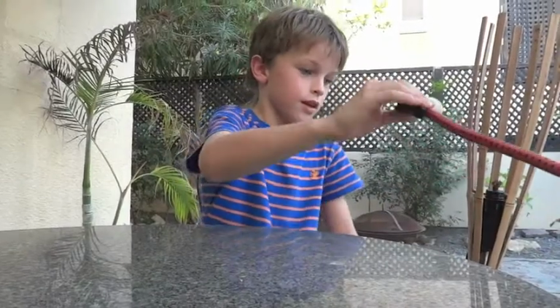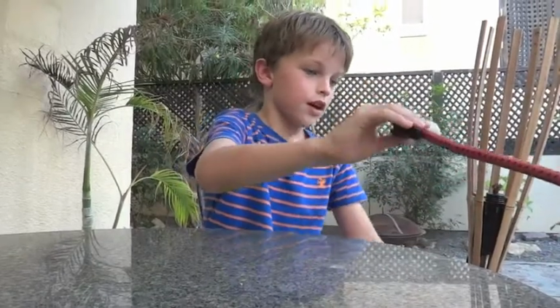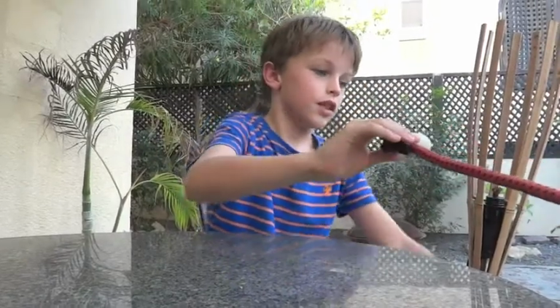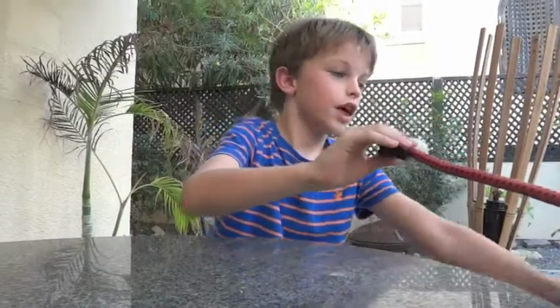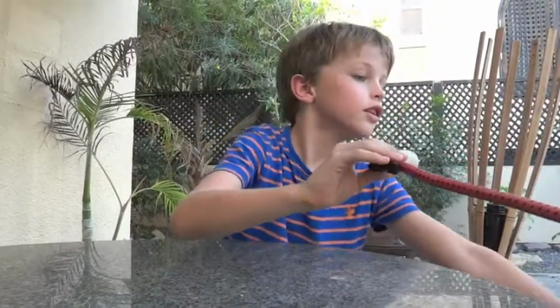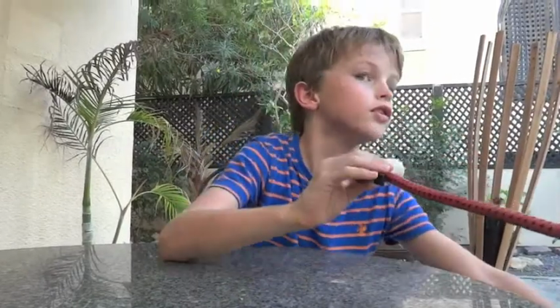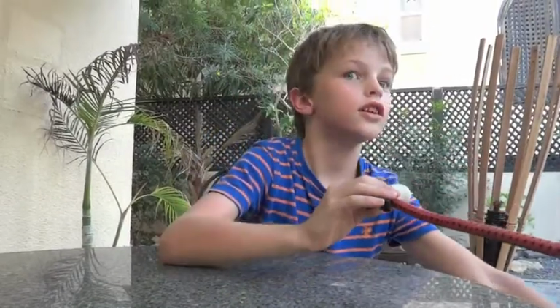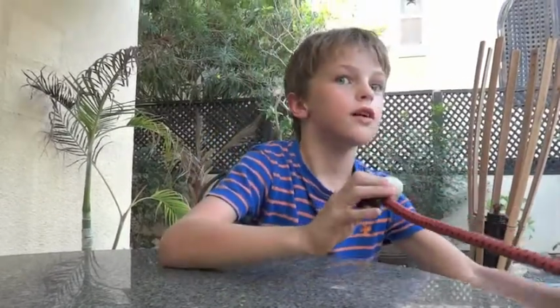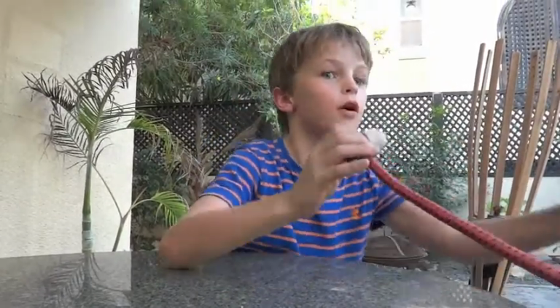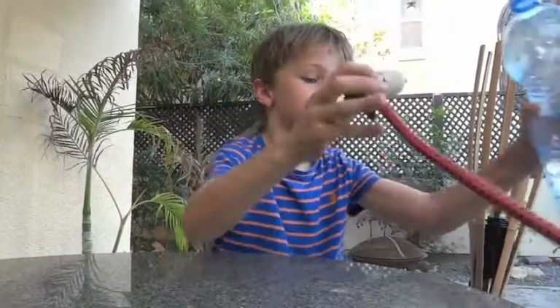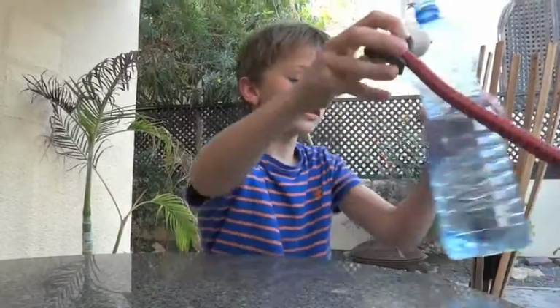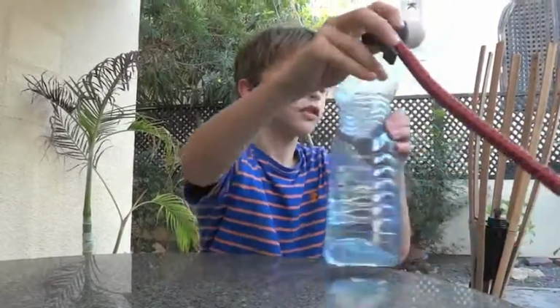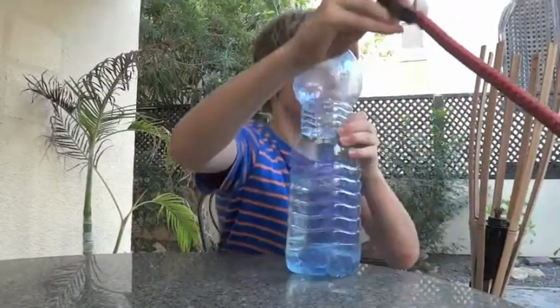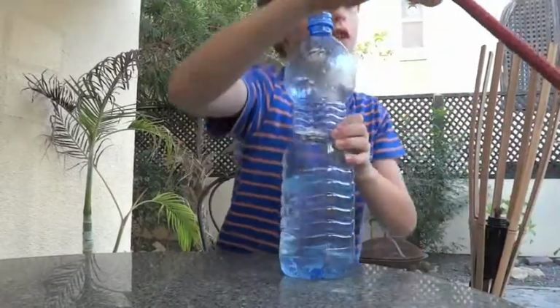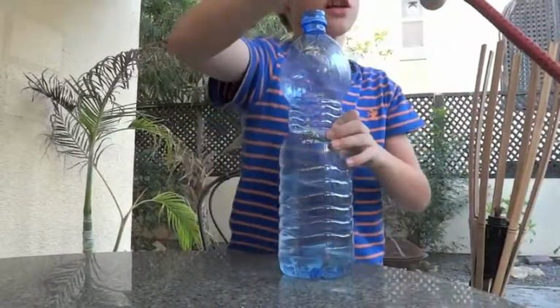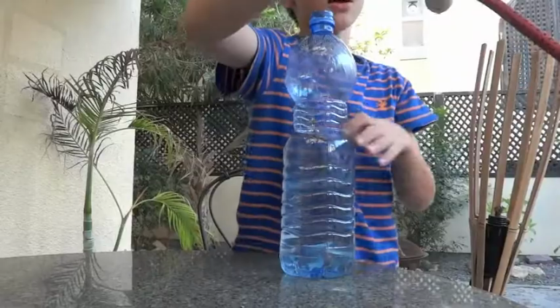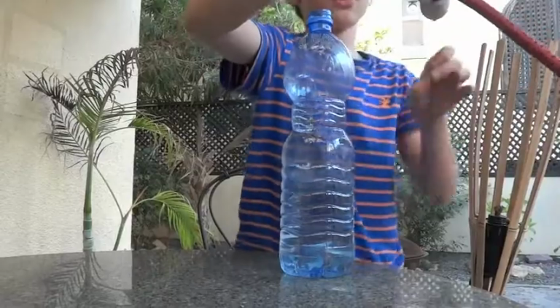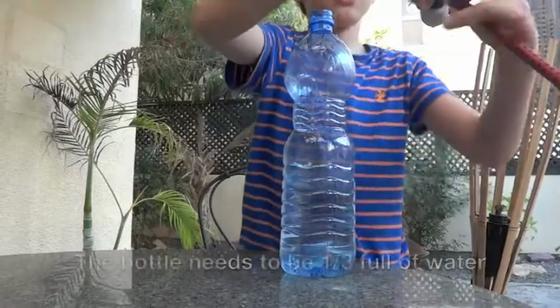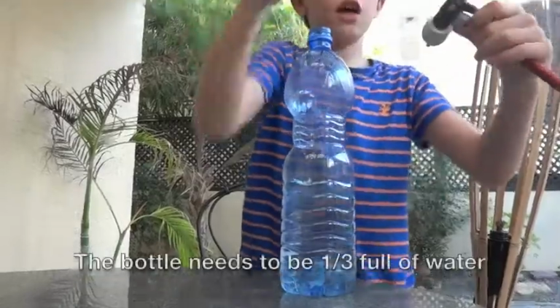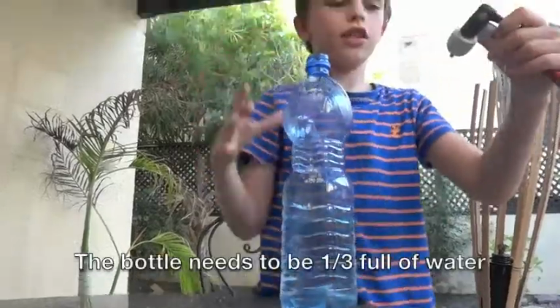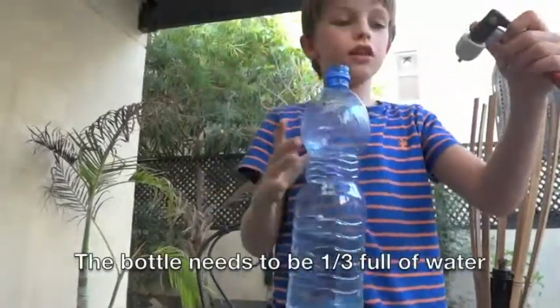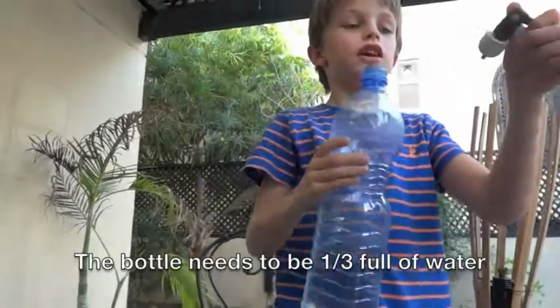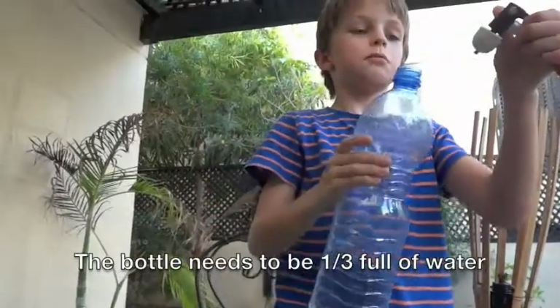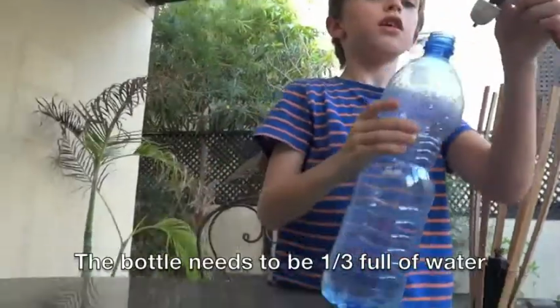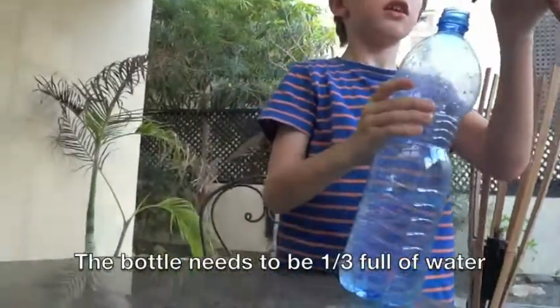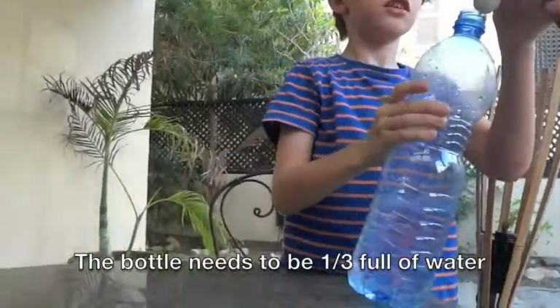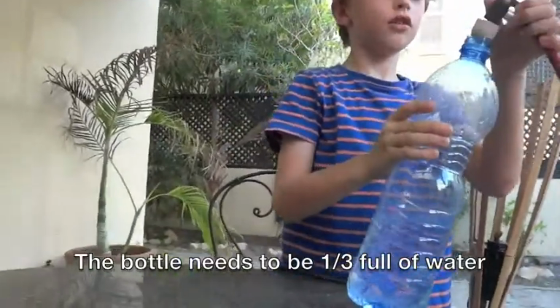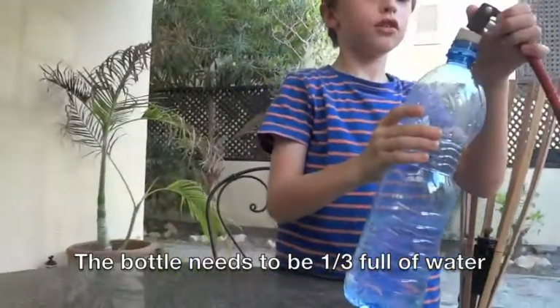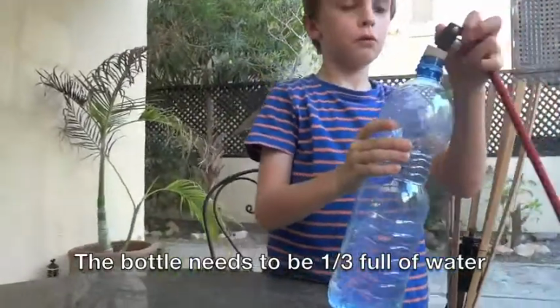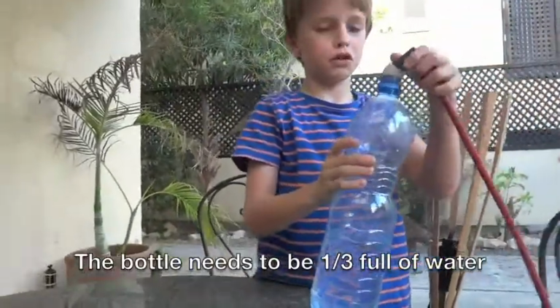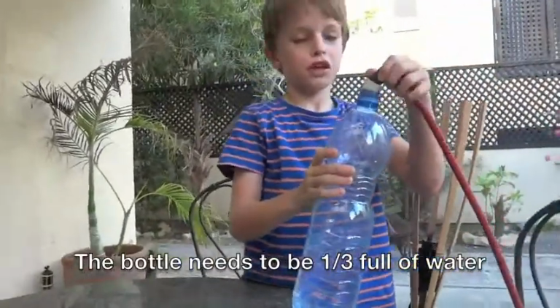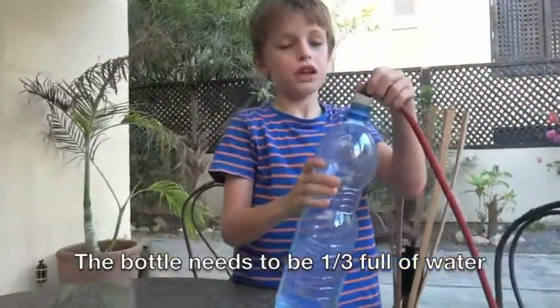And then, you'll need a ball. And then, you'll need to put this onto the bottle here.